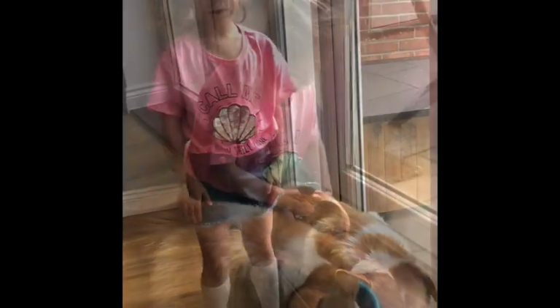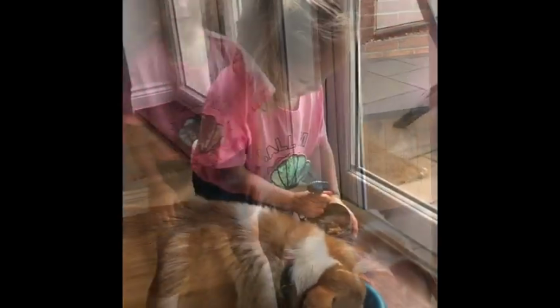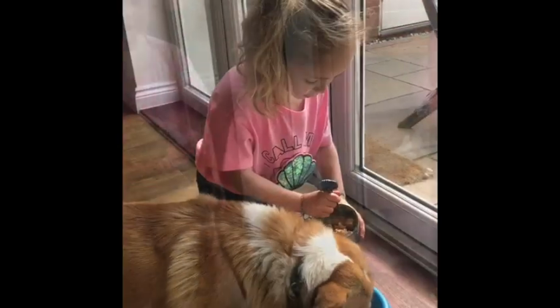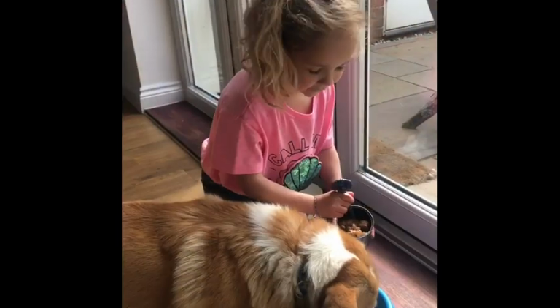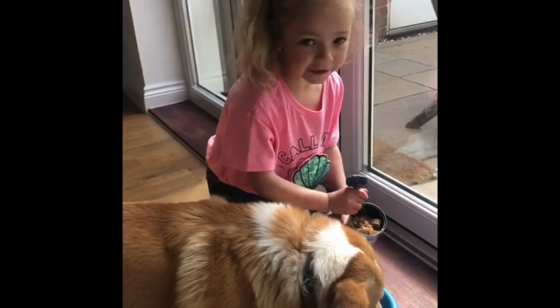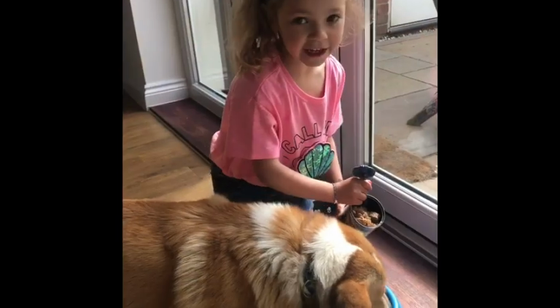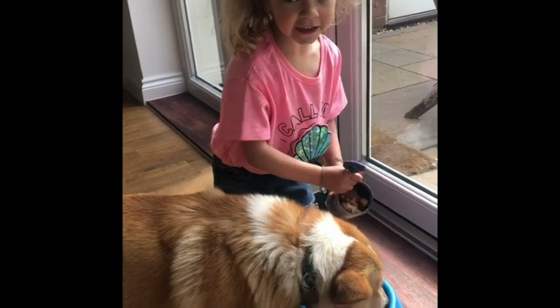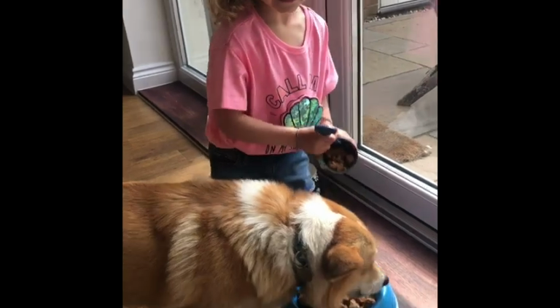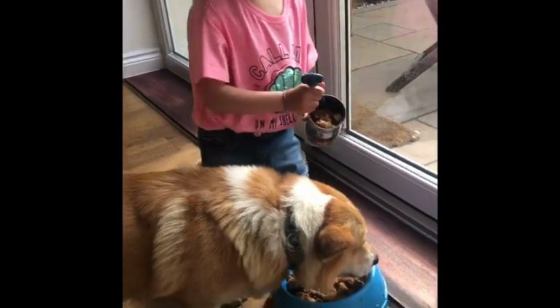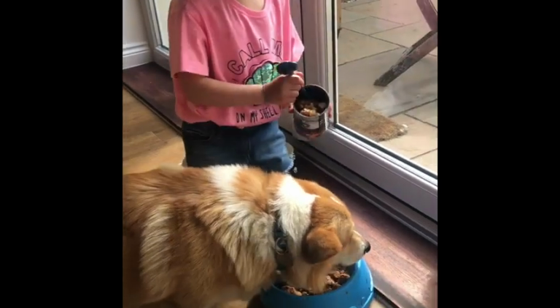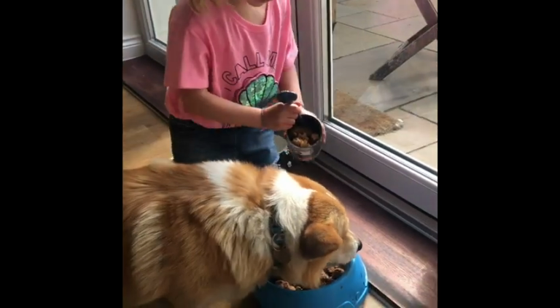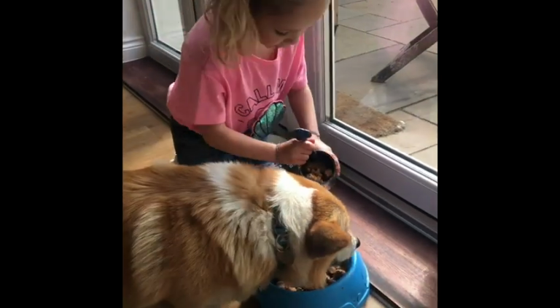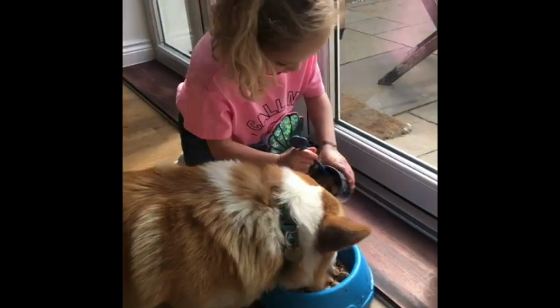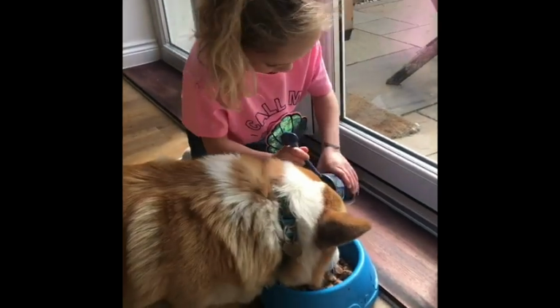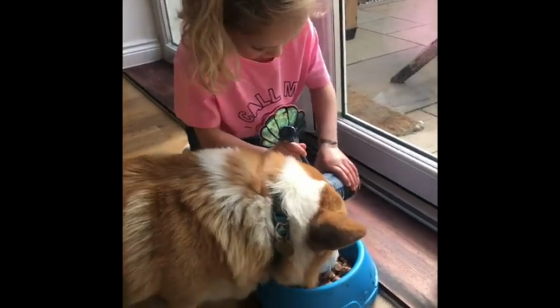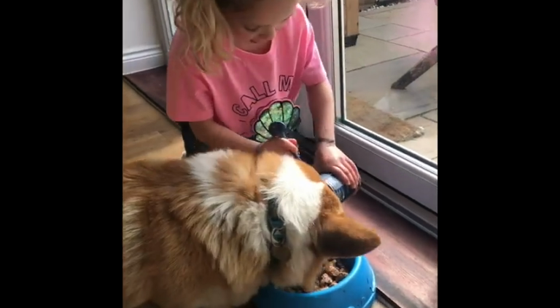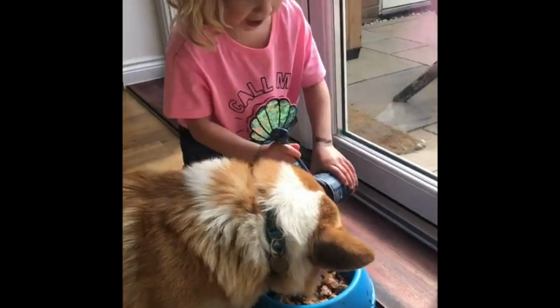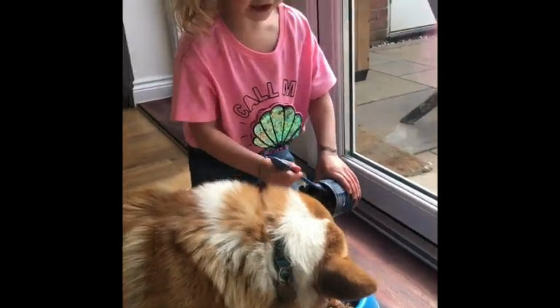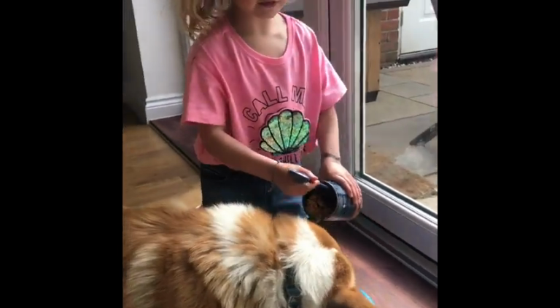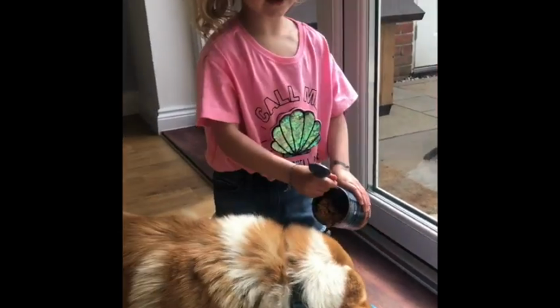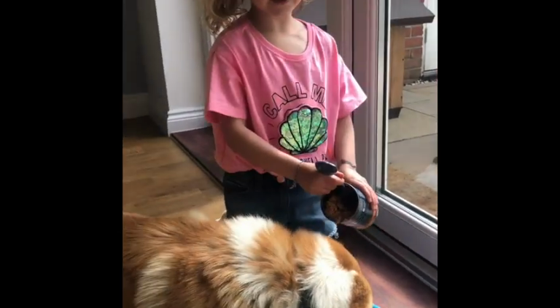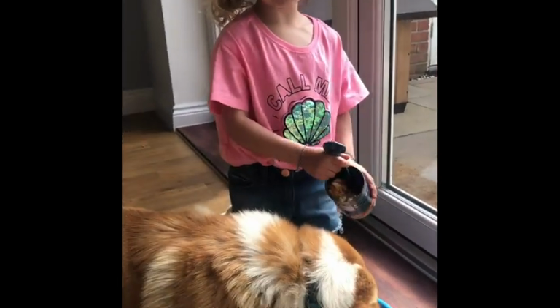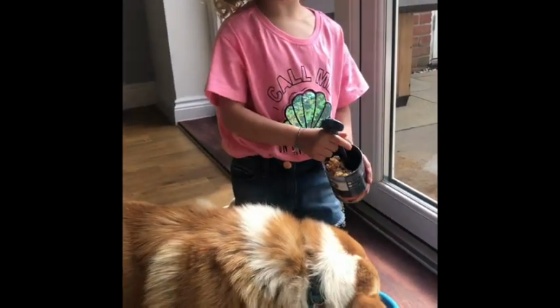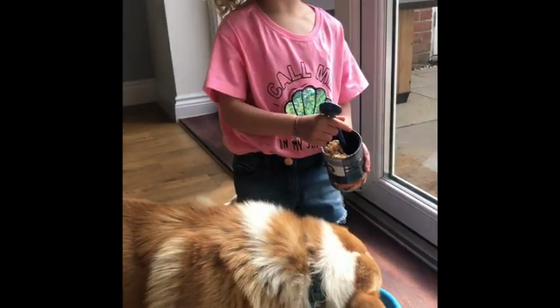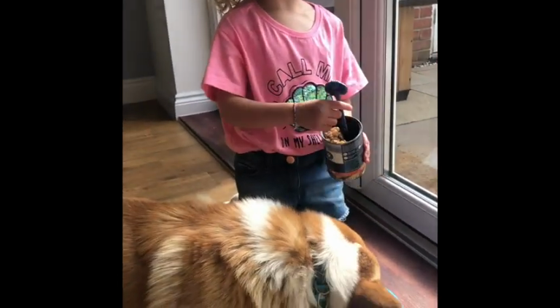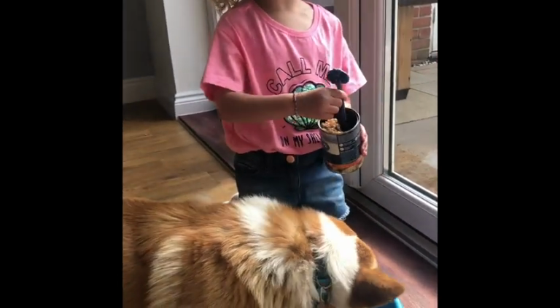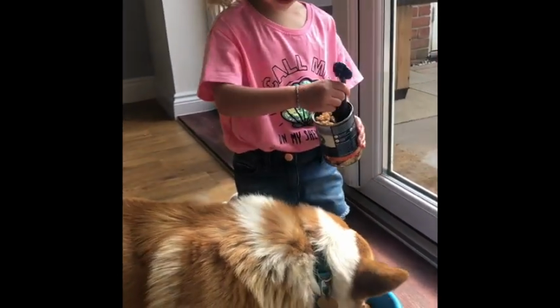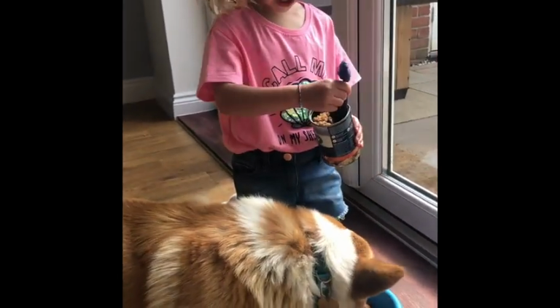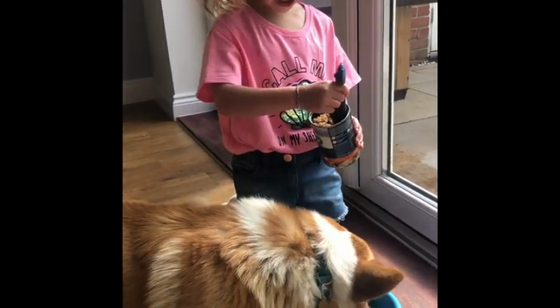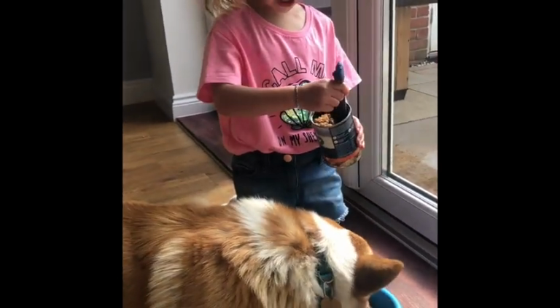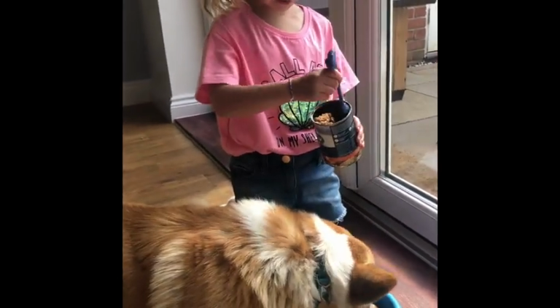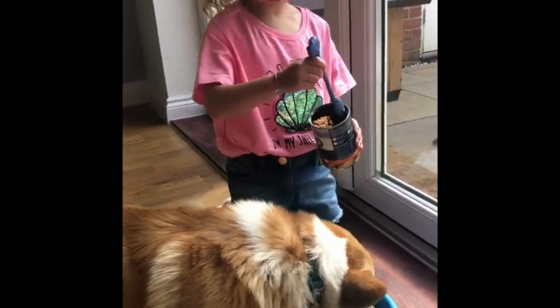We always feed Eddie if he's hungry, and we always make sure there are biscuits in his bowl.